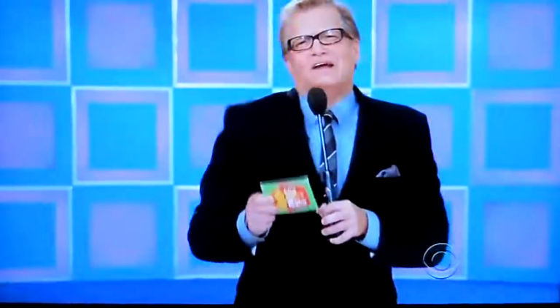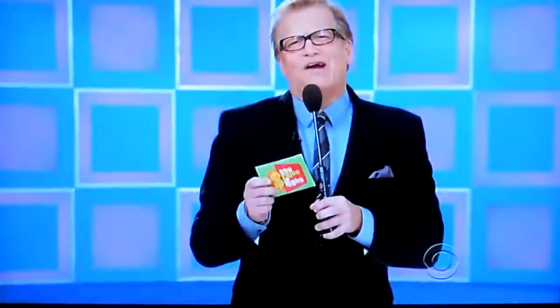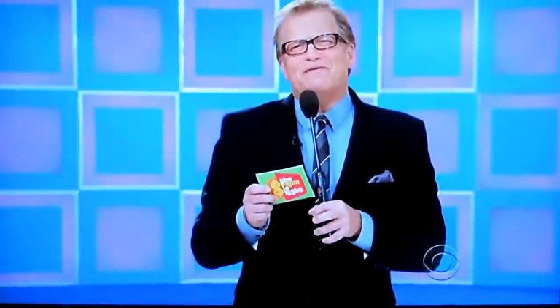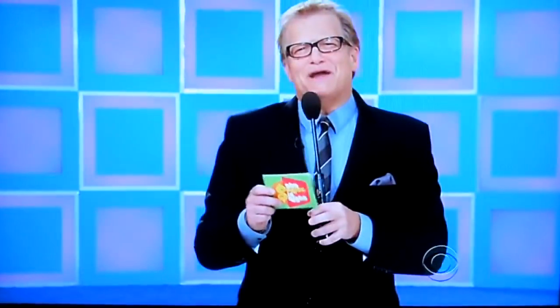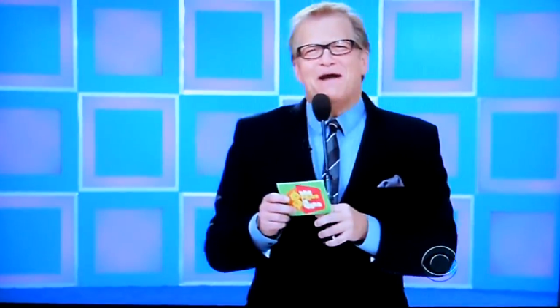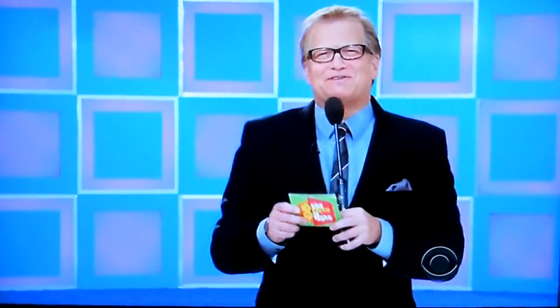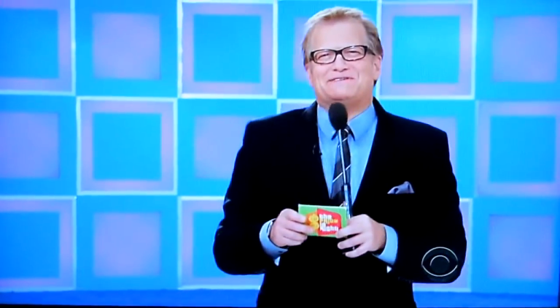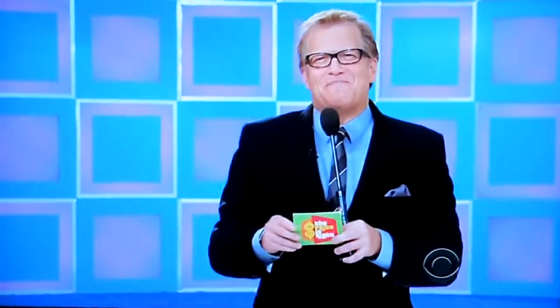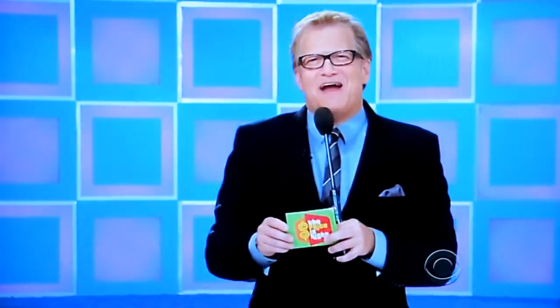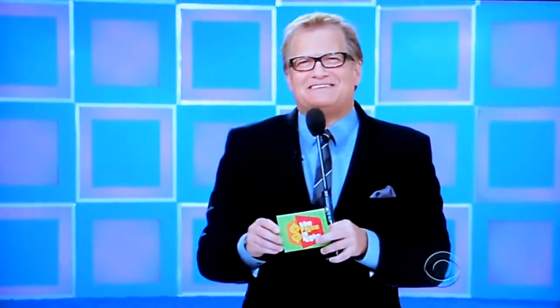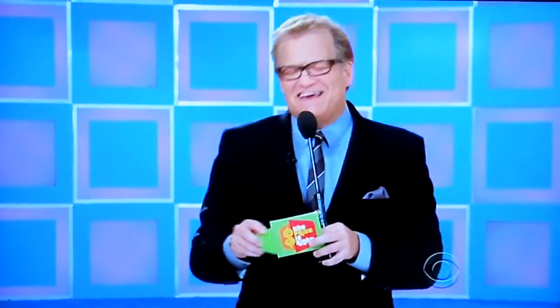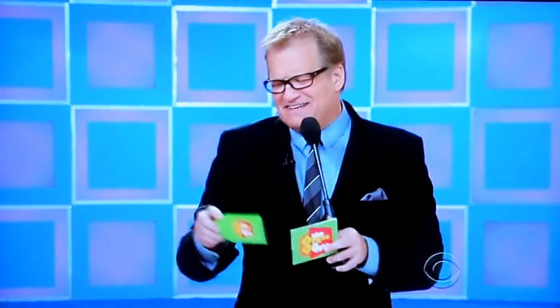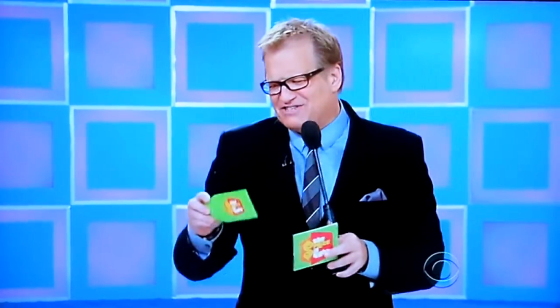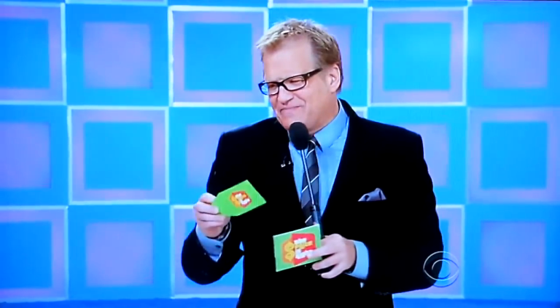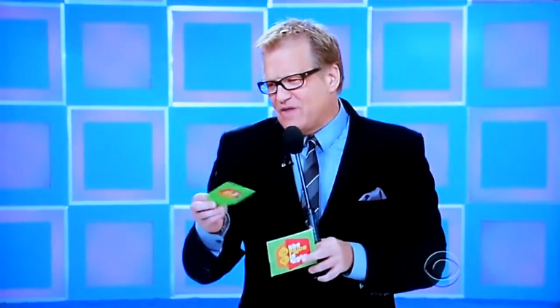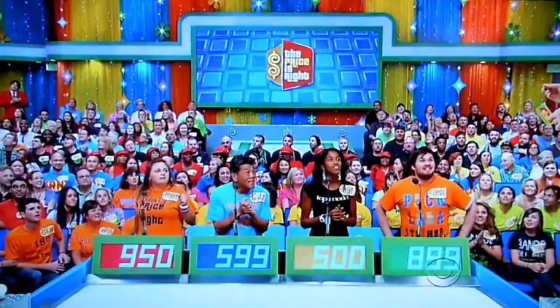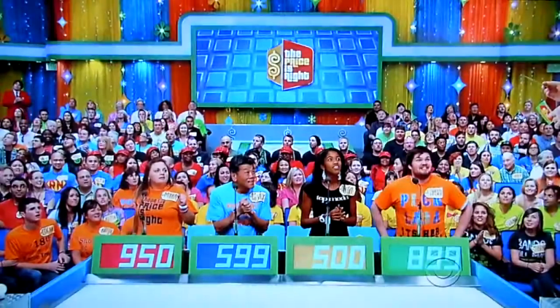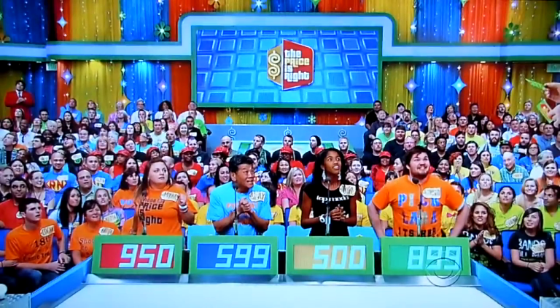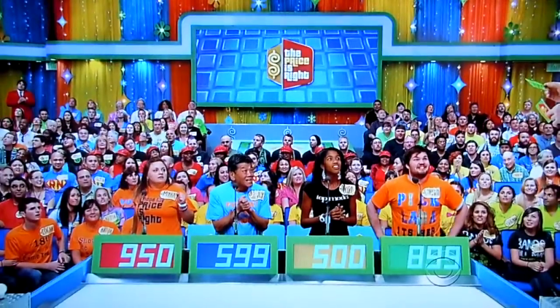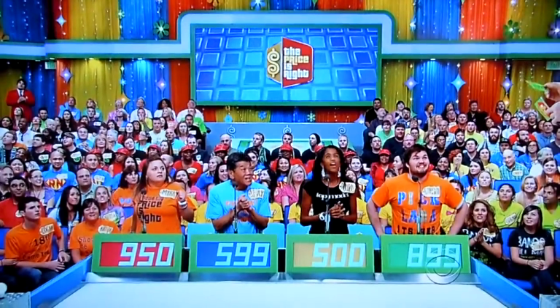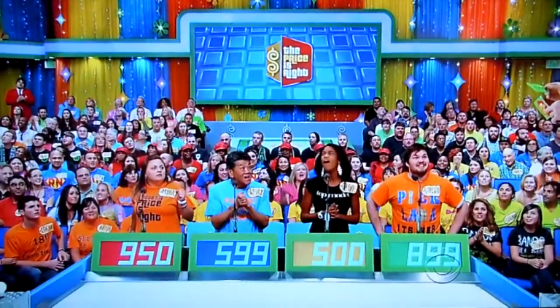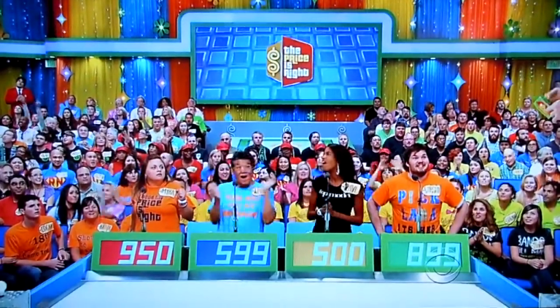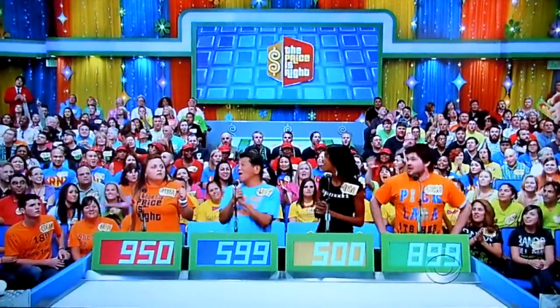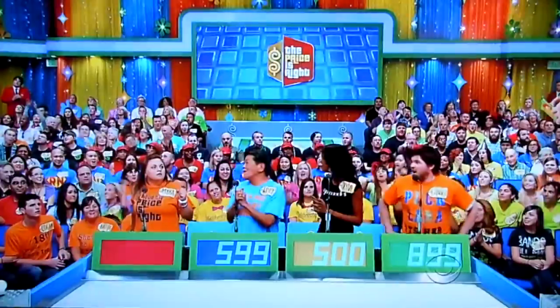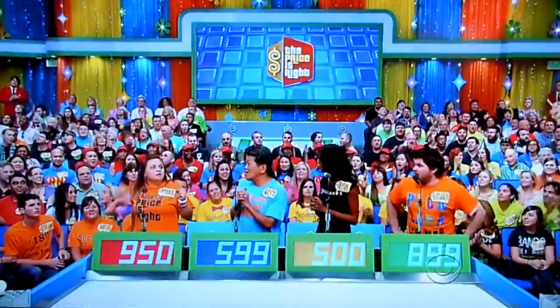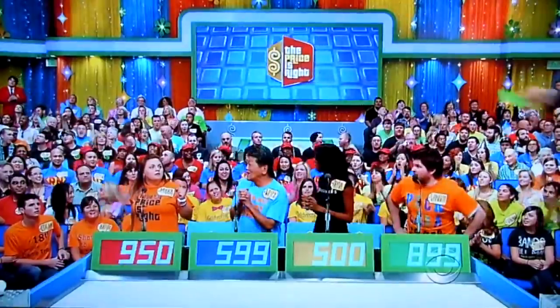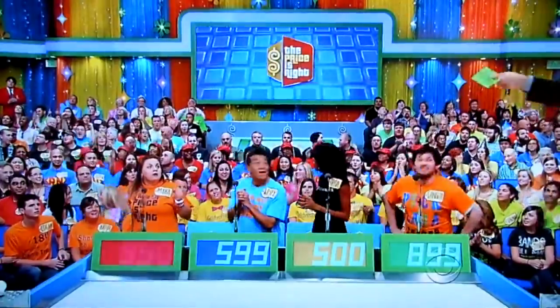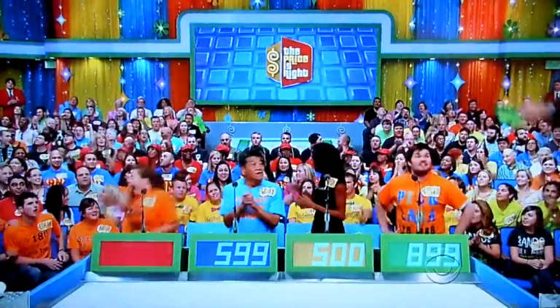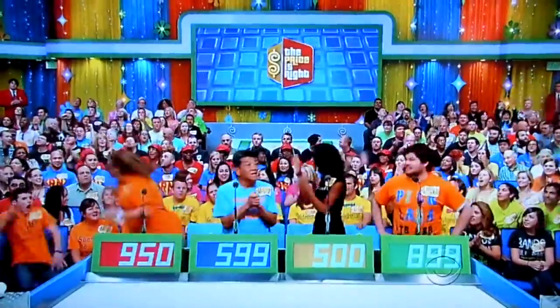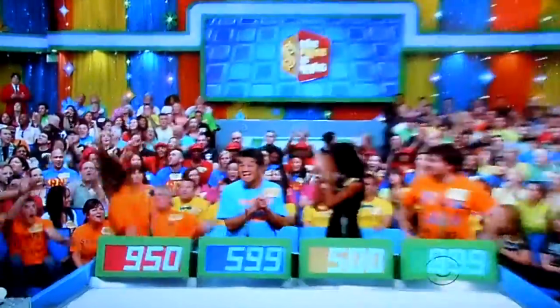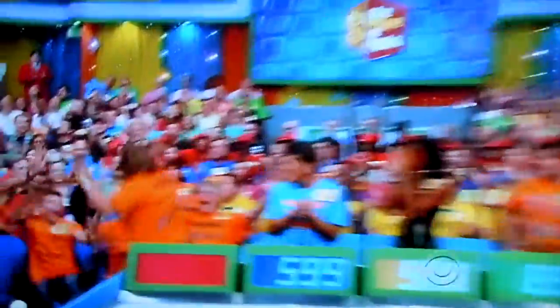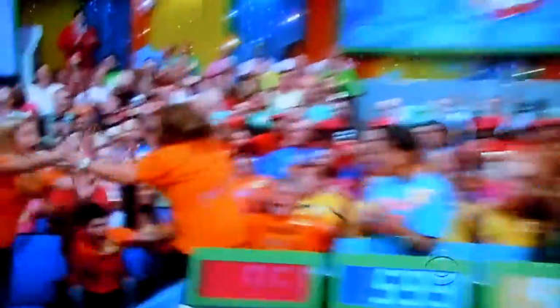All right, here we go. The actual retail price is $1,040. Myra, come on up.